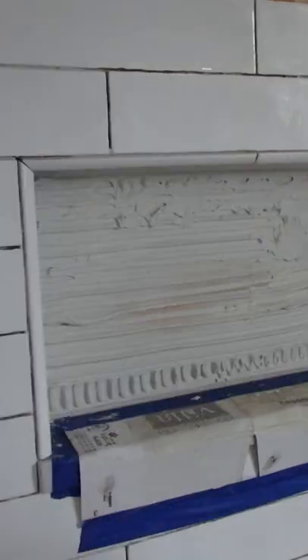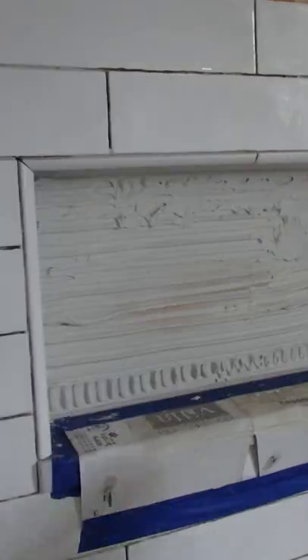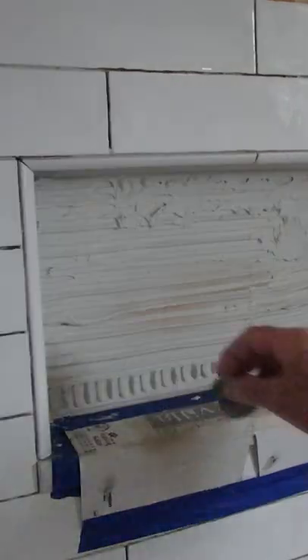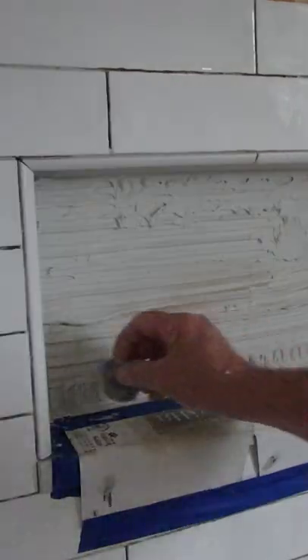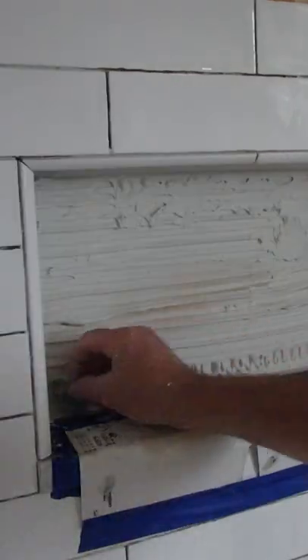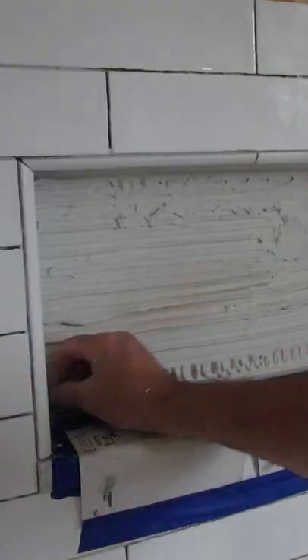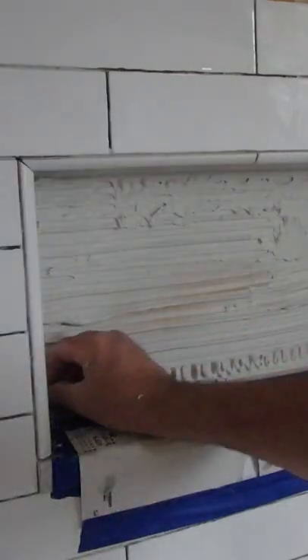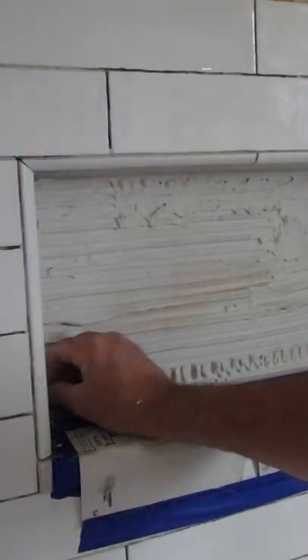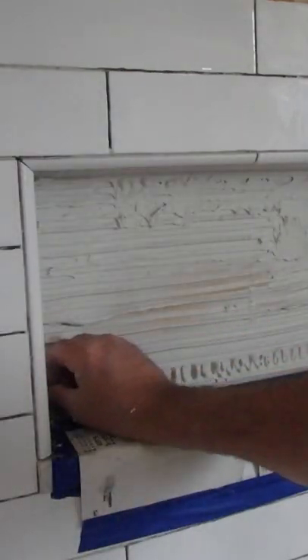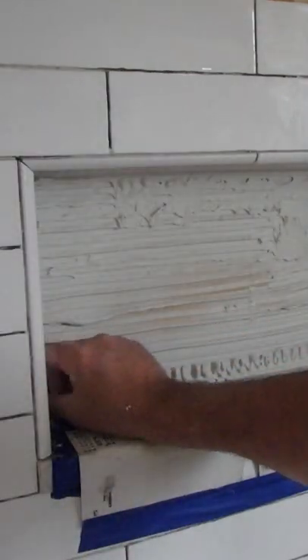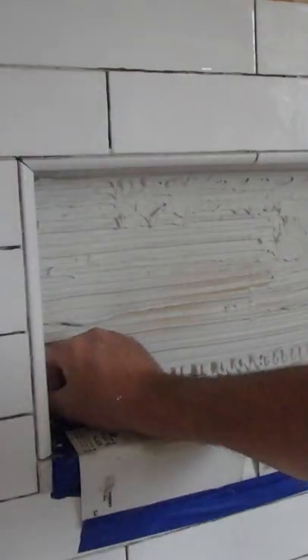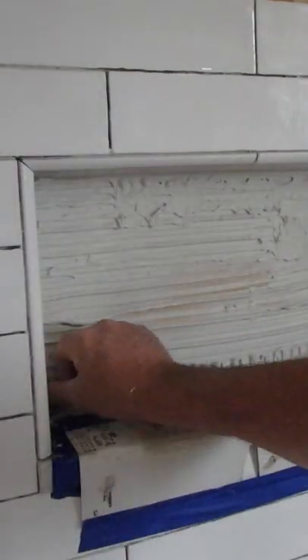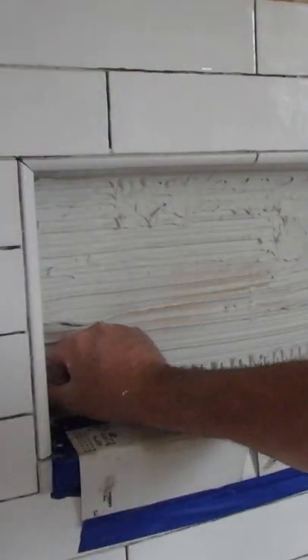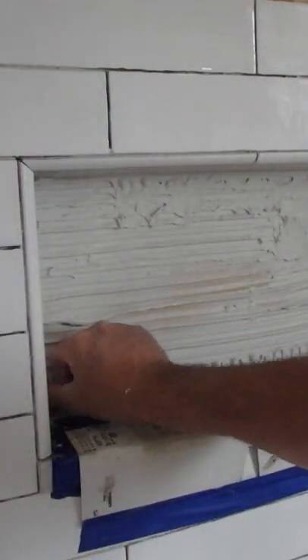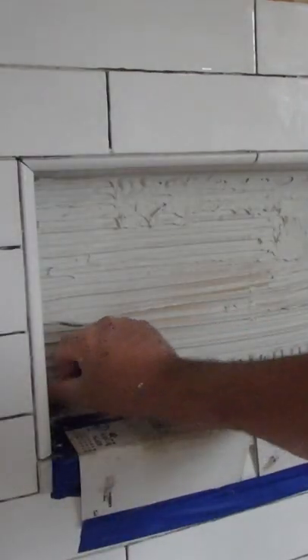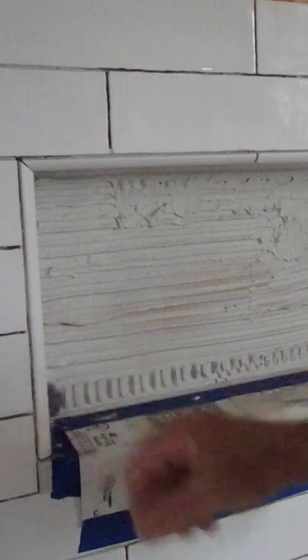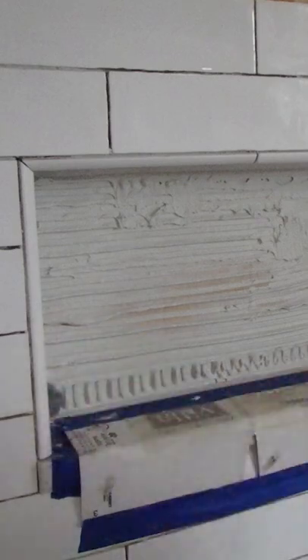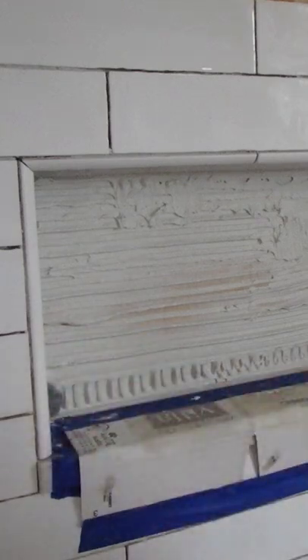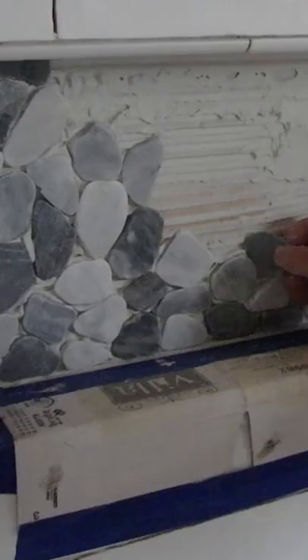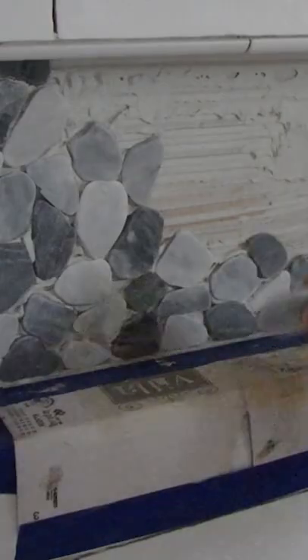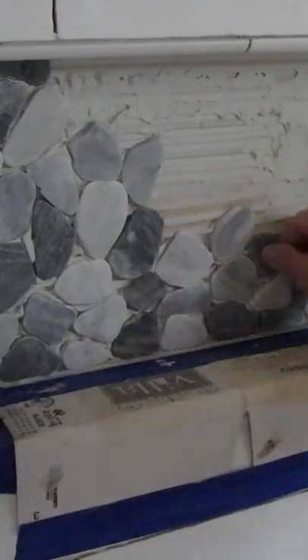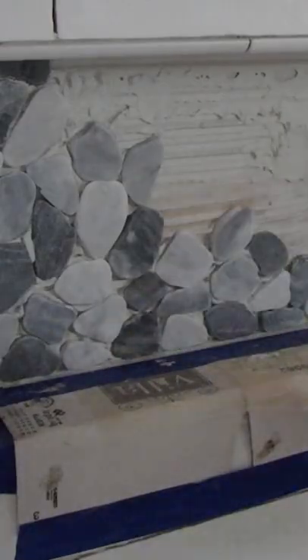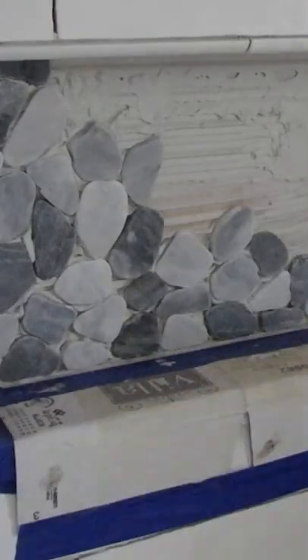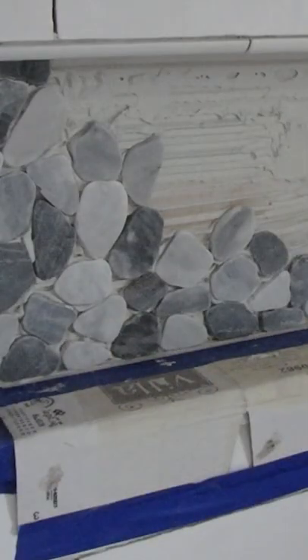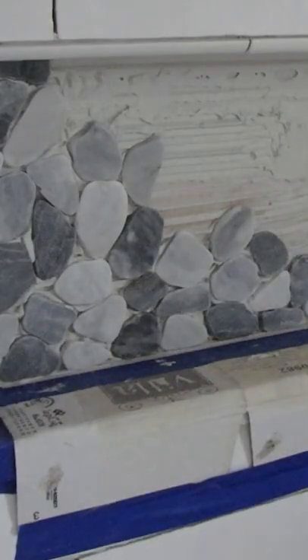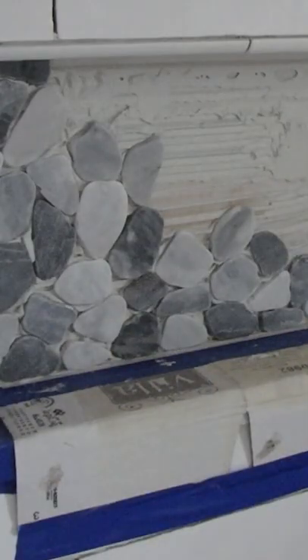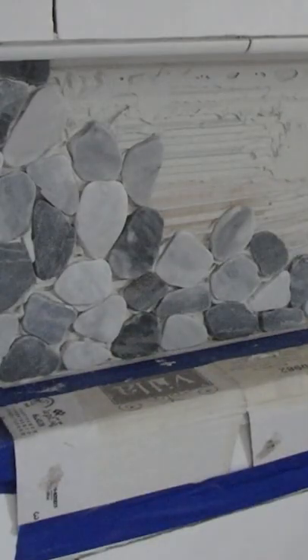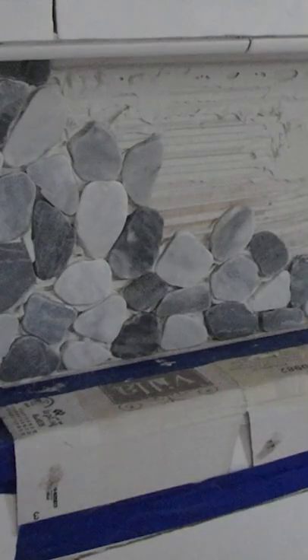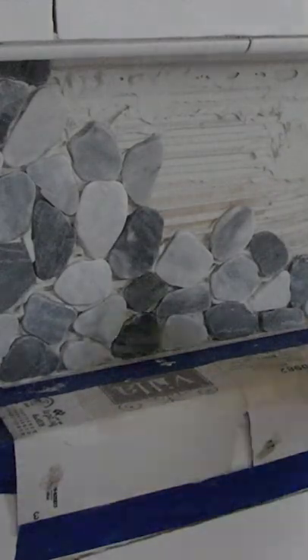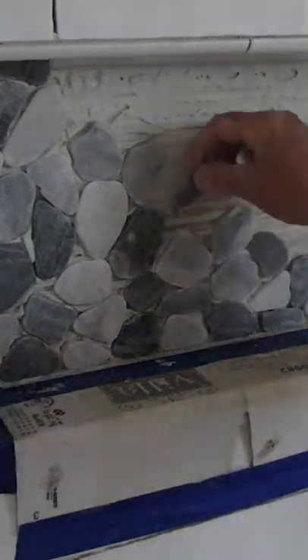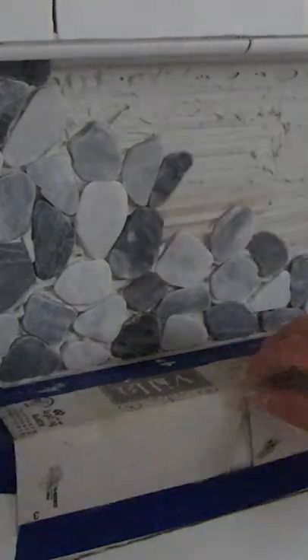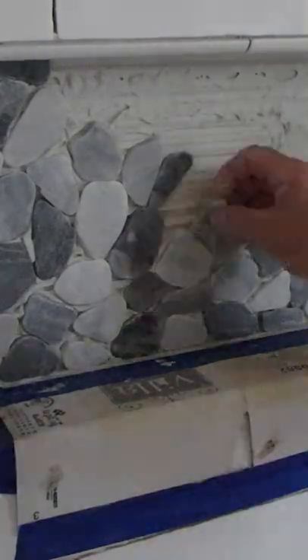Set the tiles one at a time, check your spacing and coverage. Just keep going, putting those pebble tiles in.